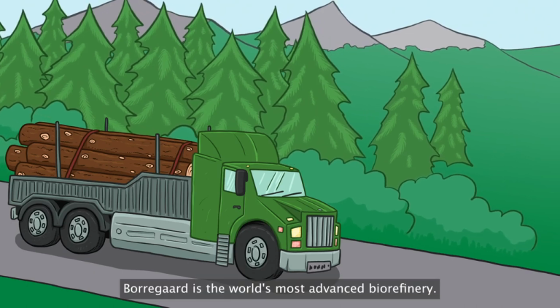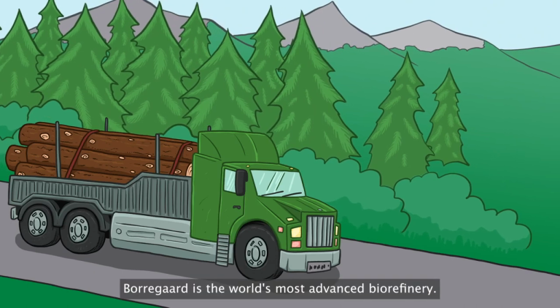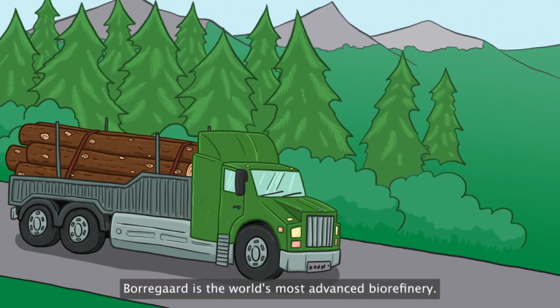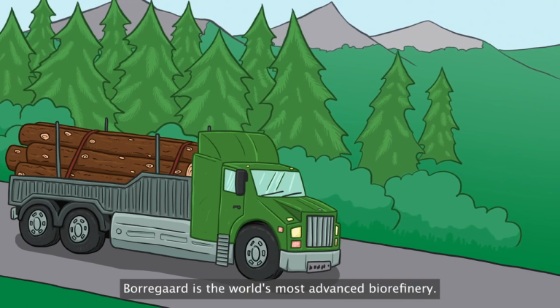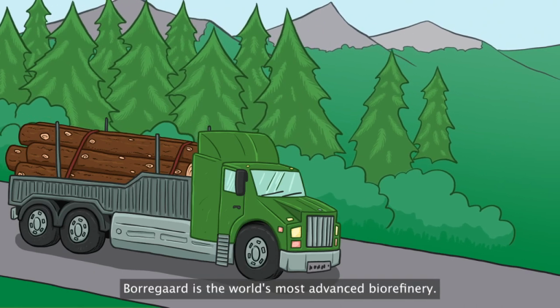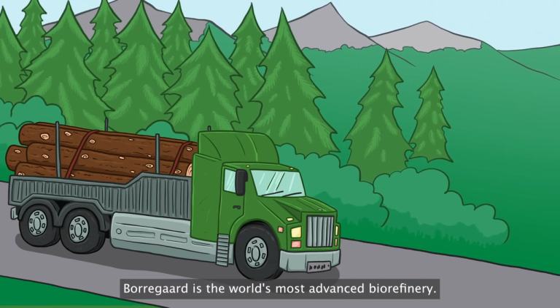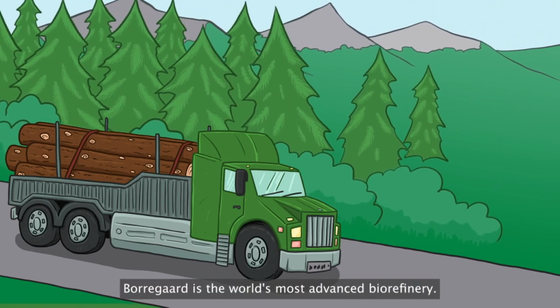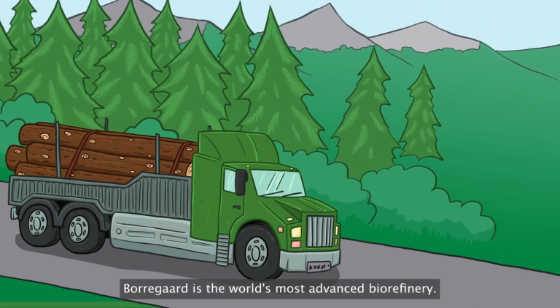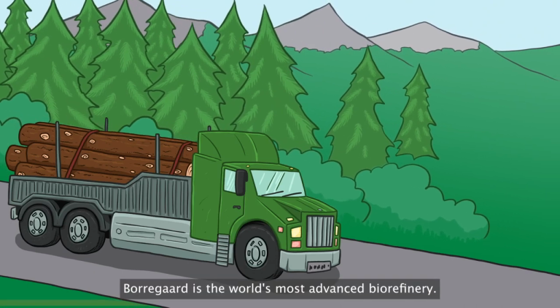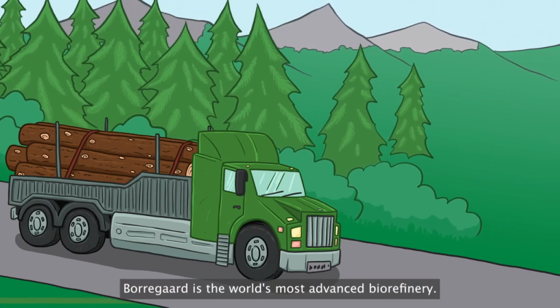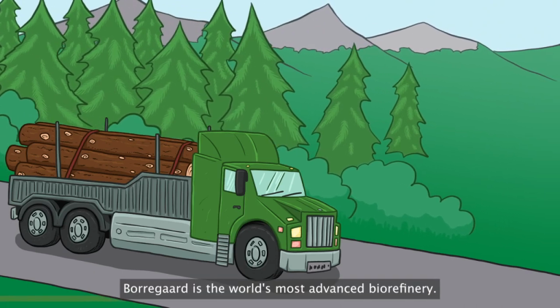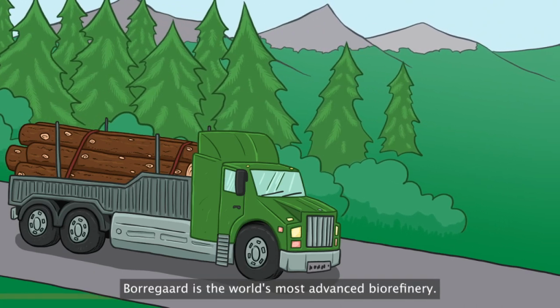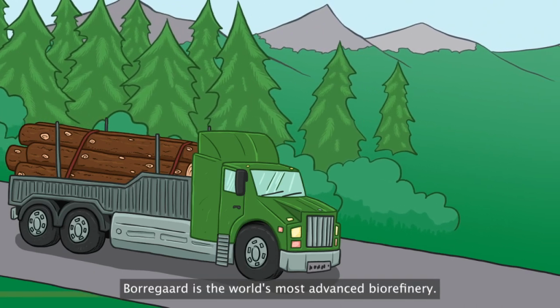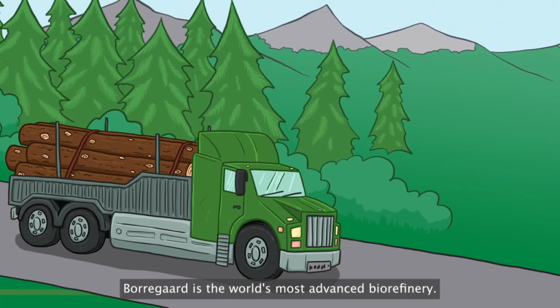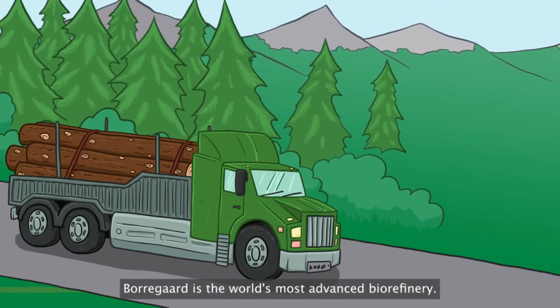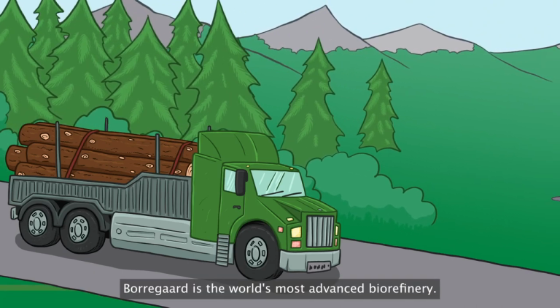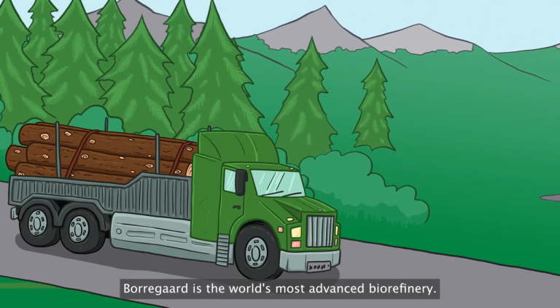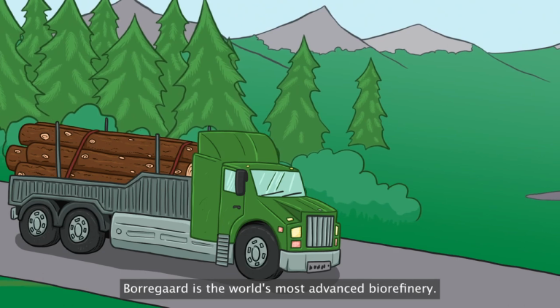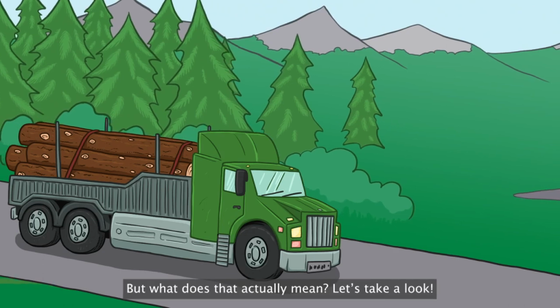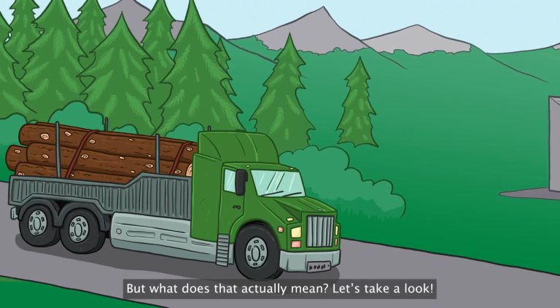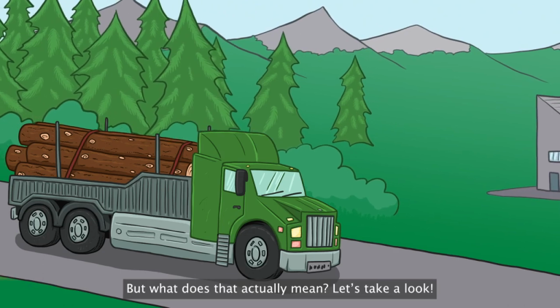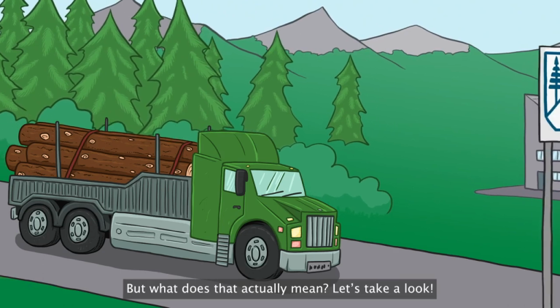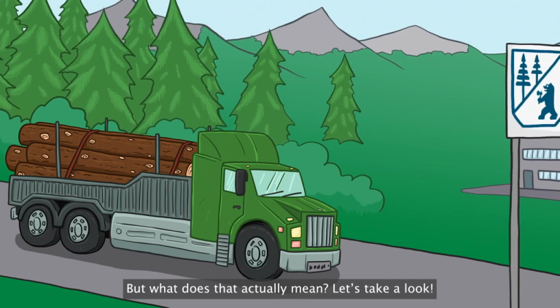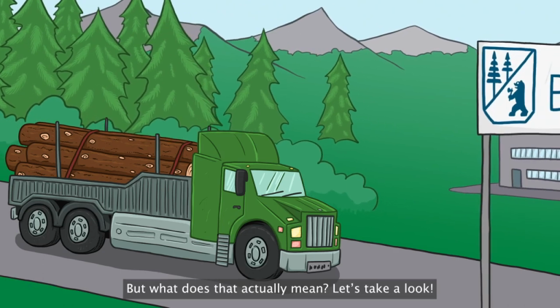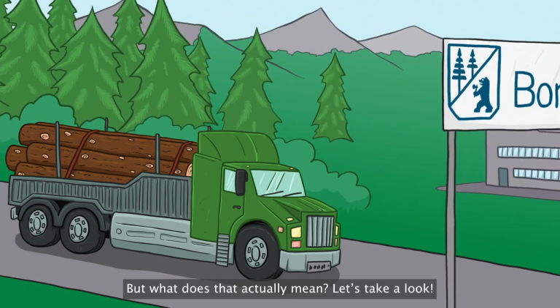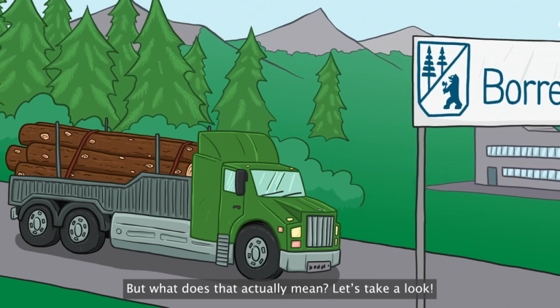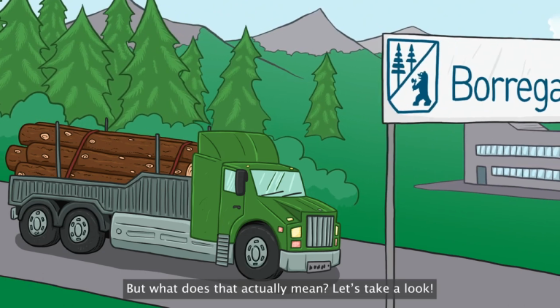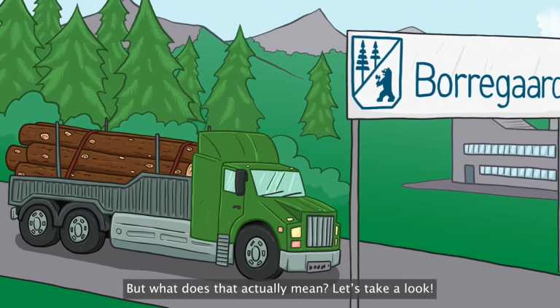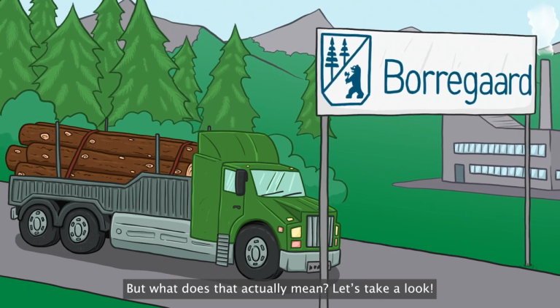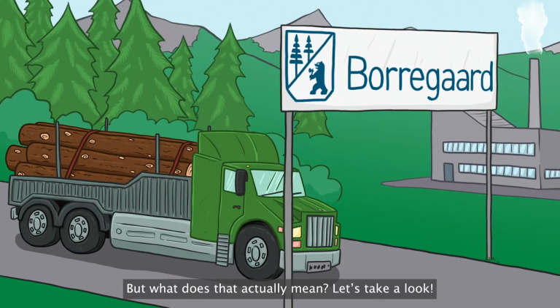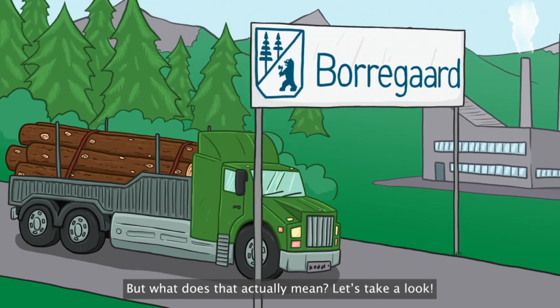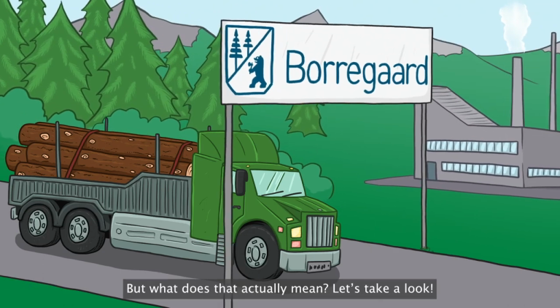Bordegord is the world's most advanced biorefinery. But what does that actually mean? Let's take a look.